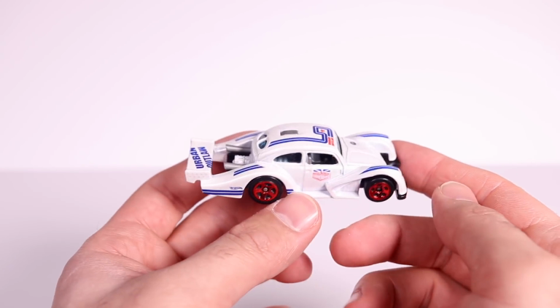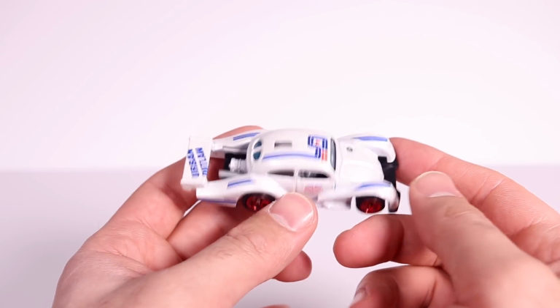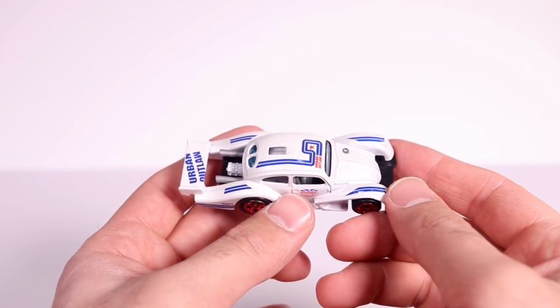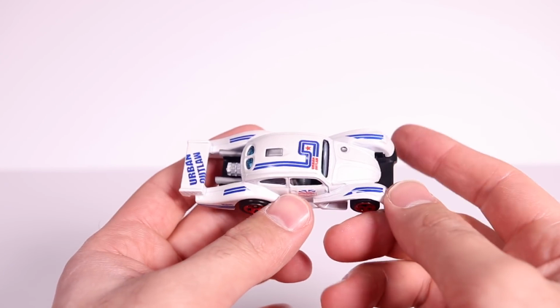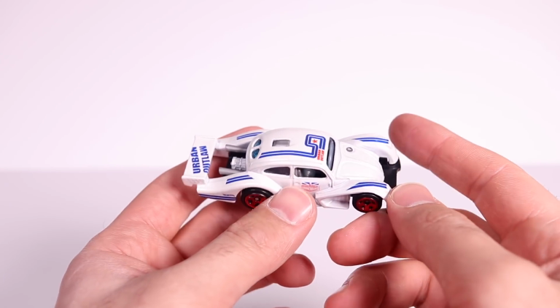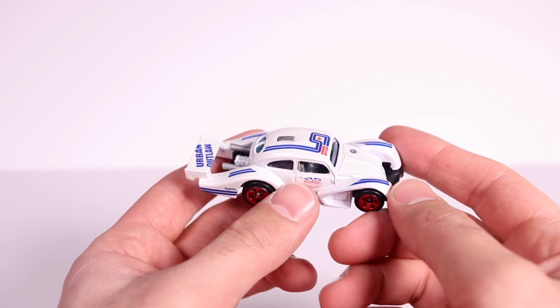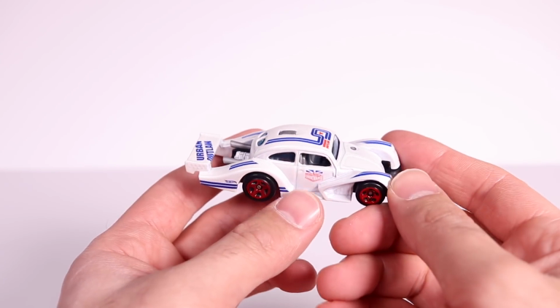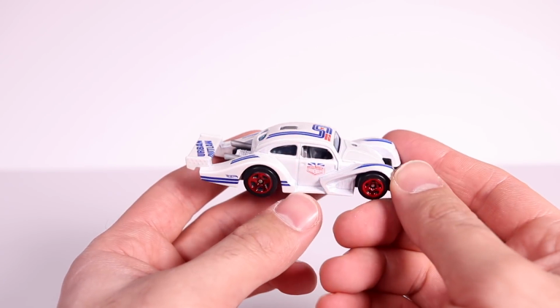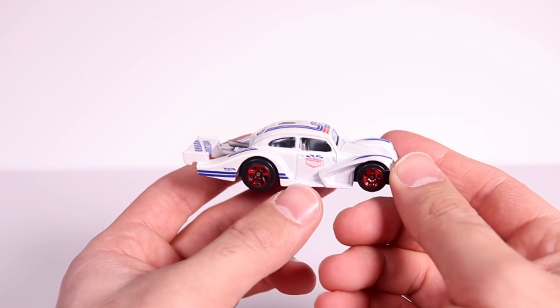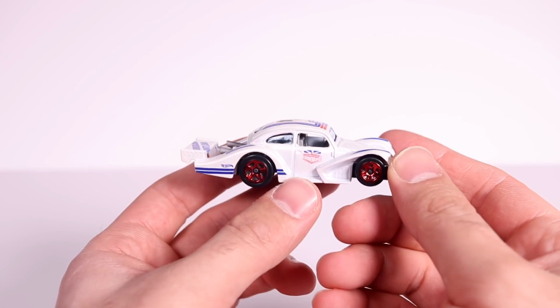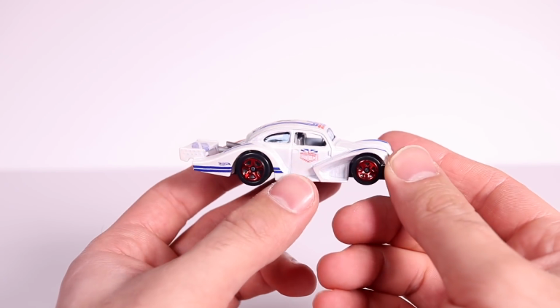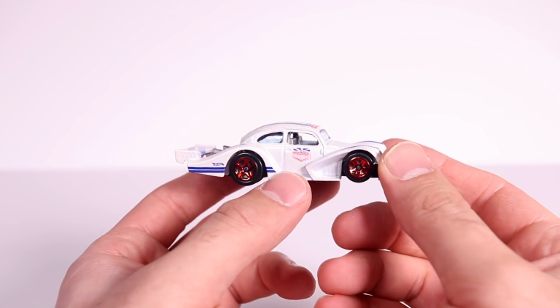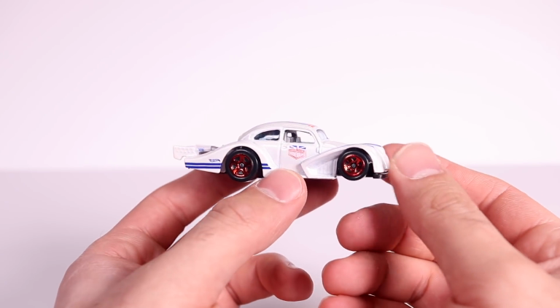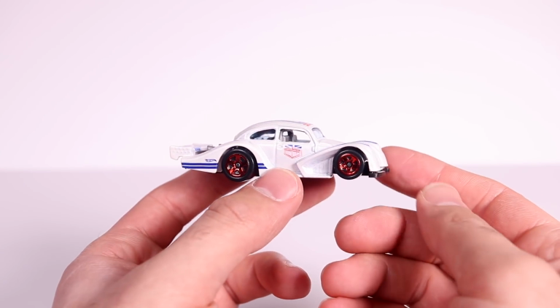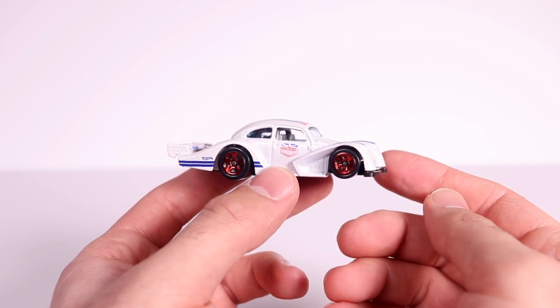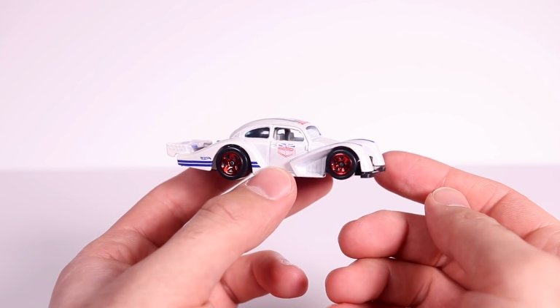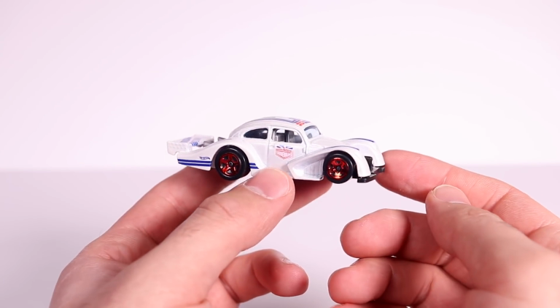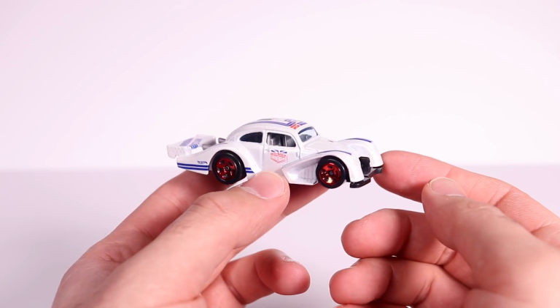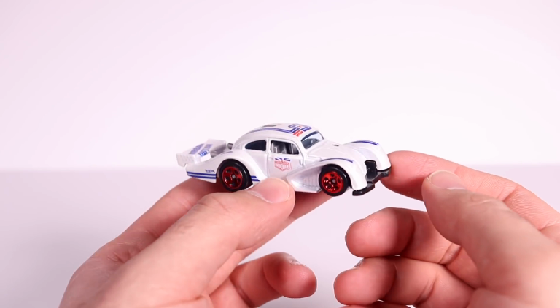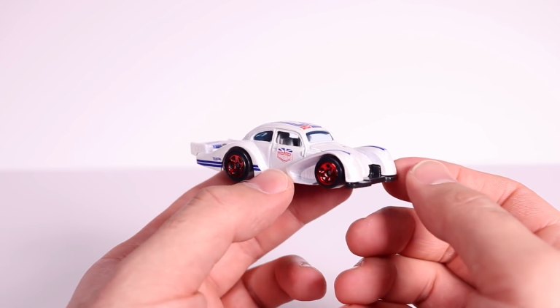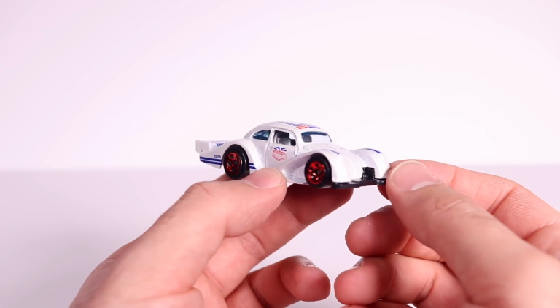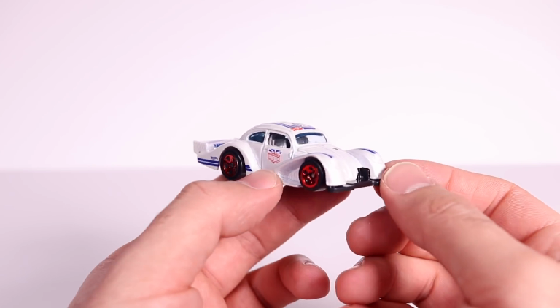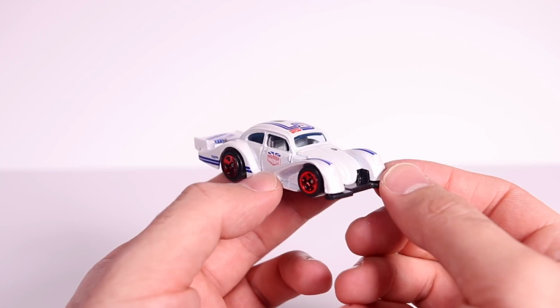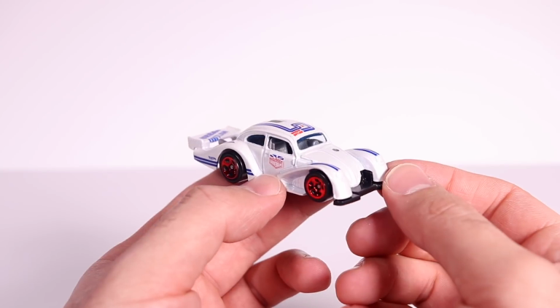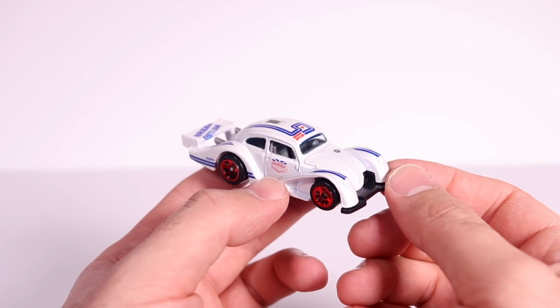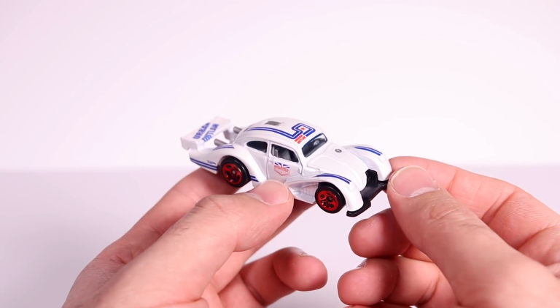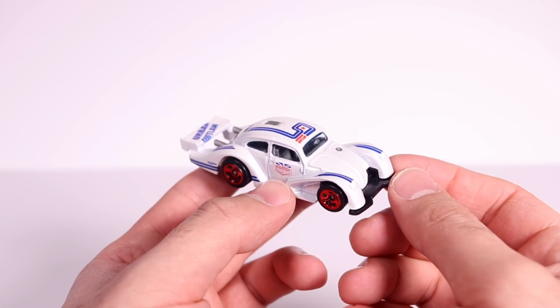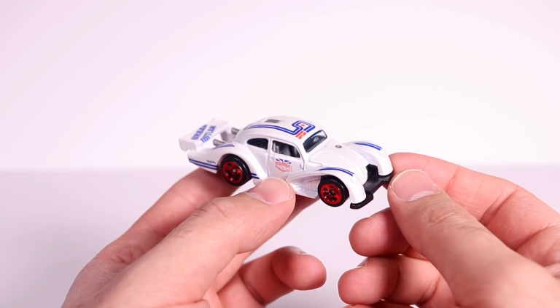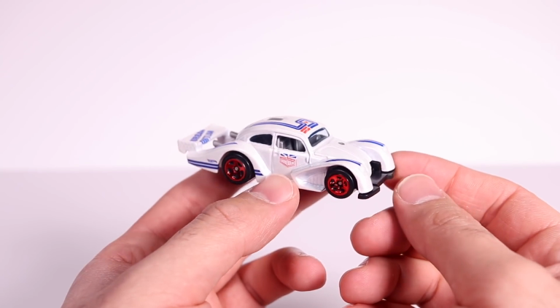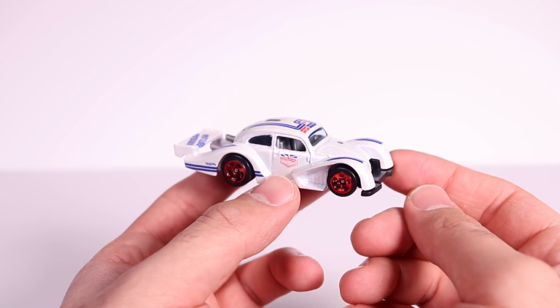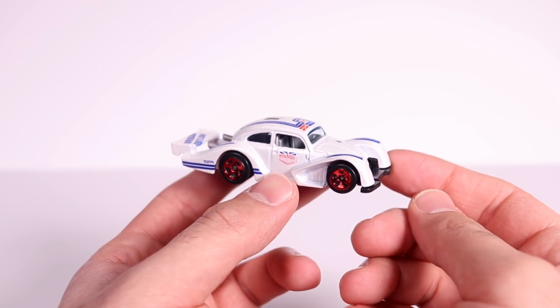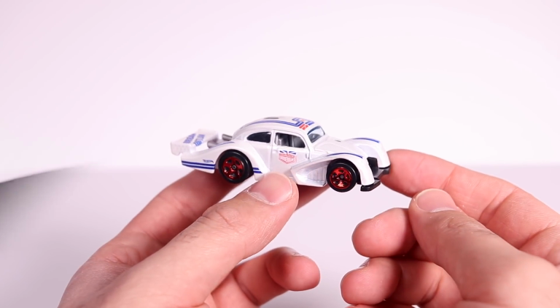Let's go ahead and see what this looks like on the turntable, and then on Saturday we will see this one go down our top speed test track.